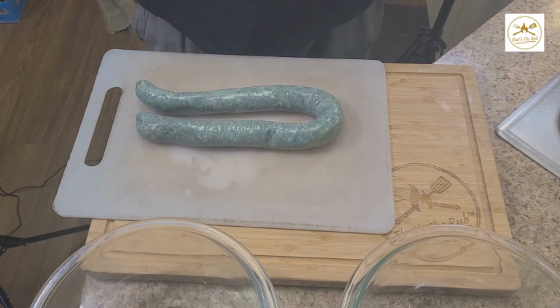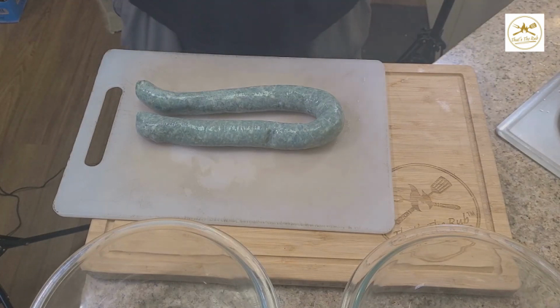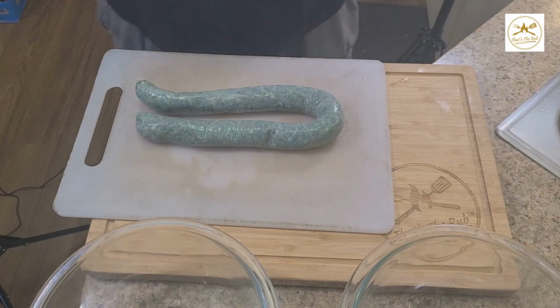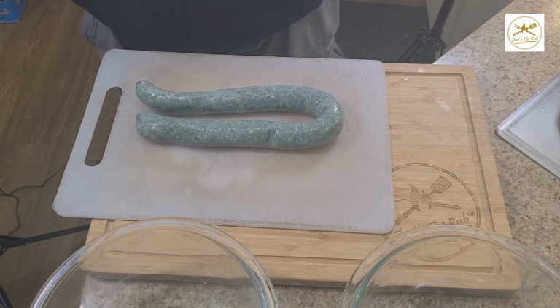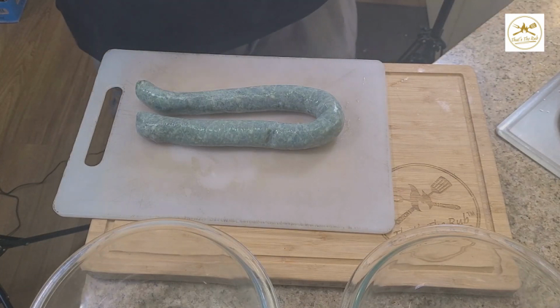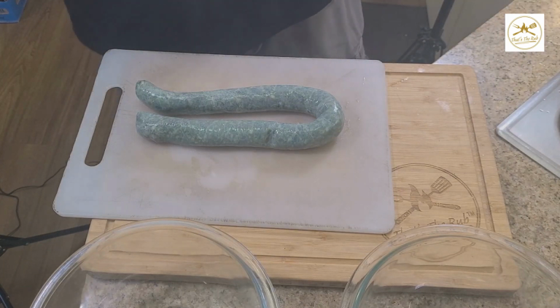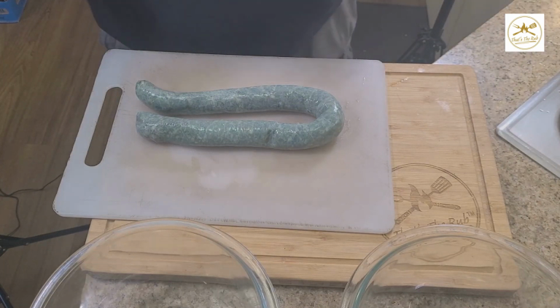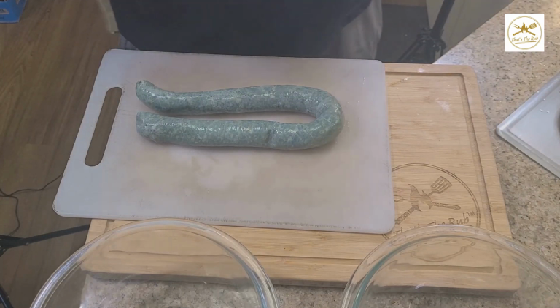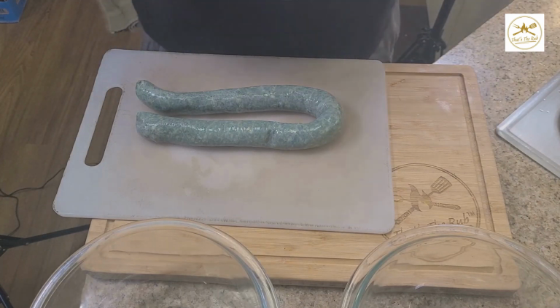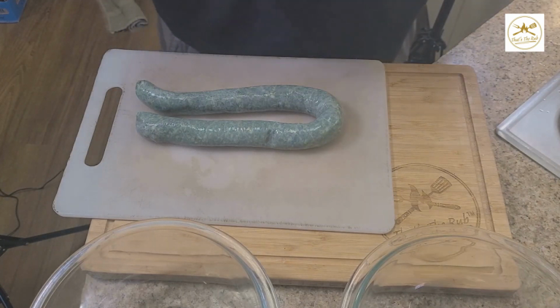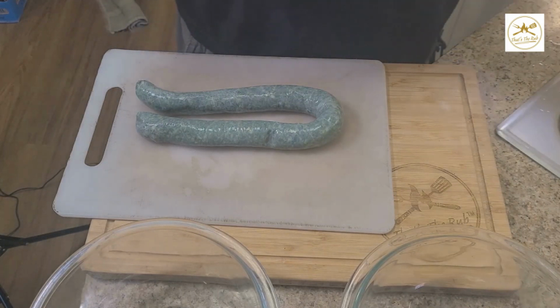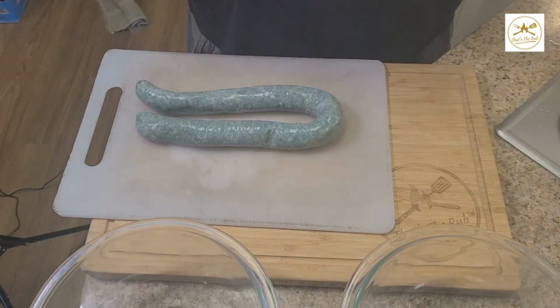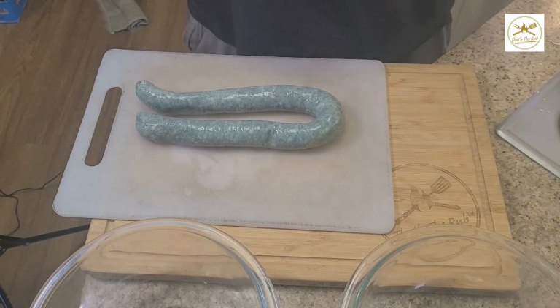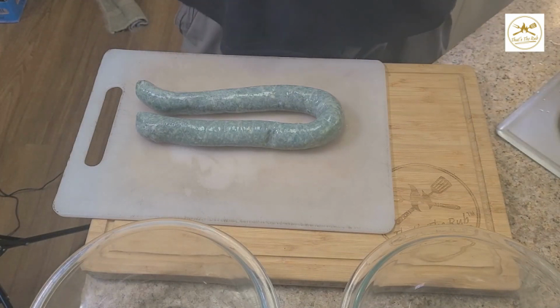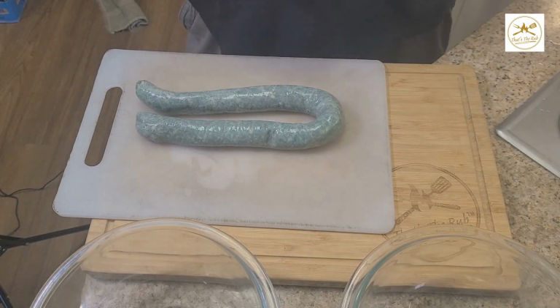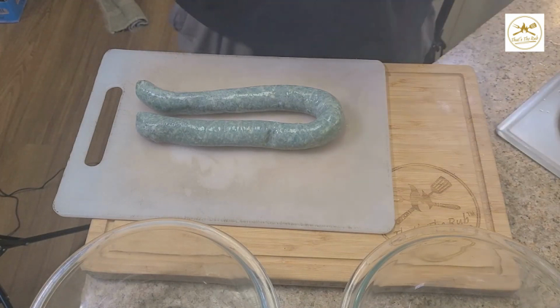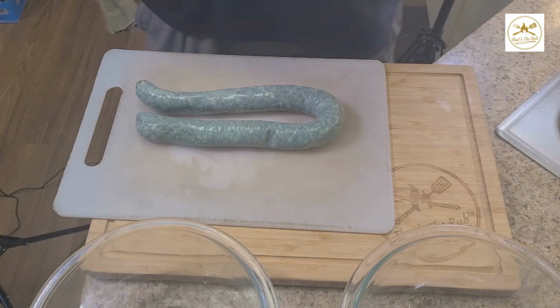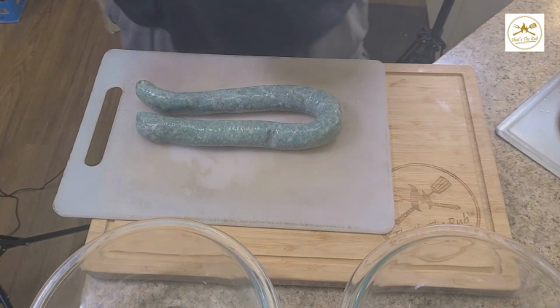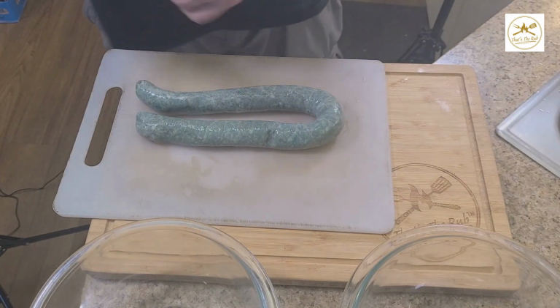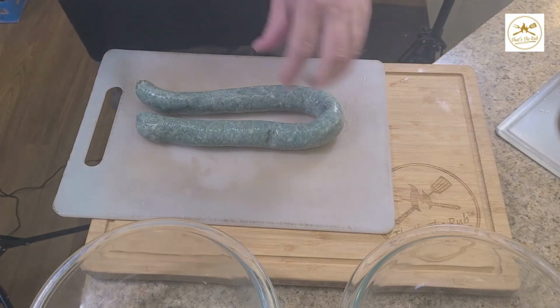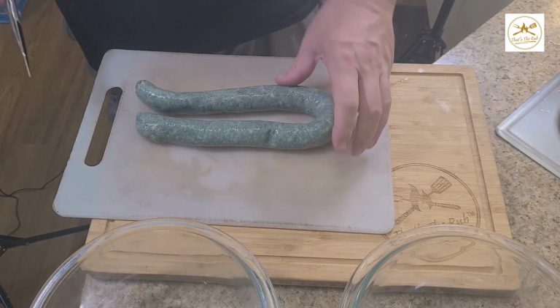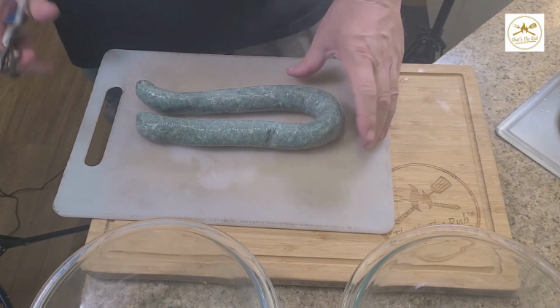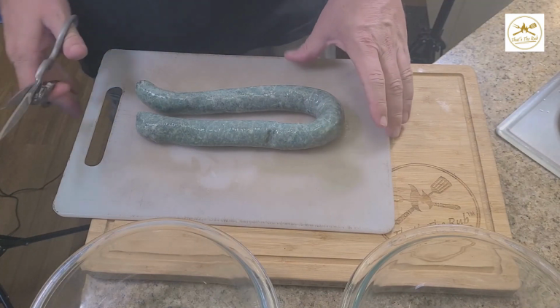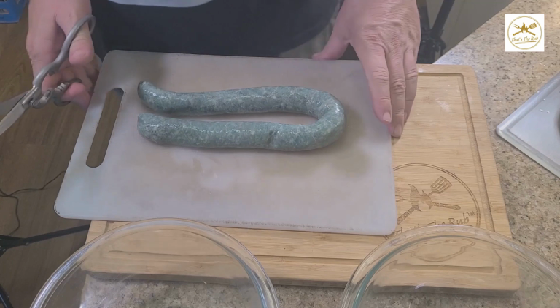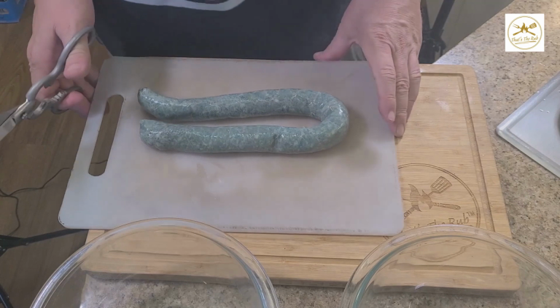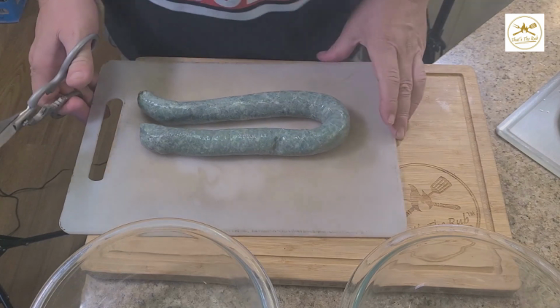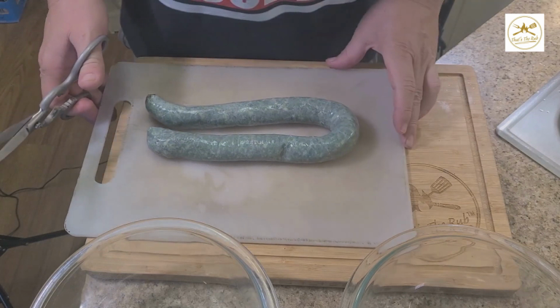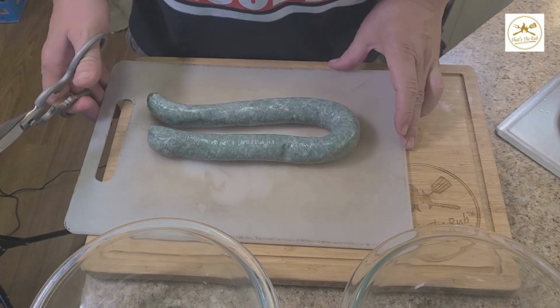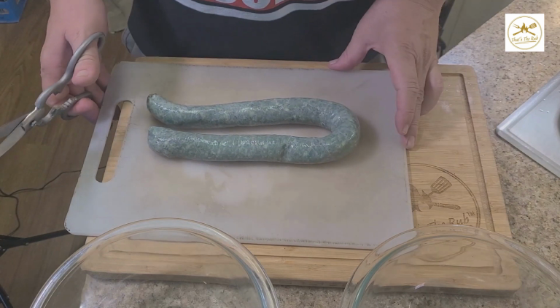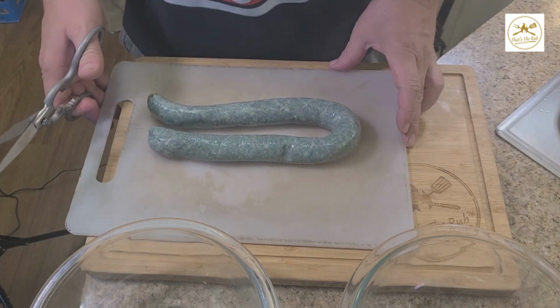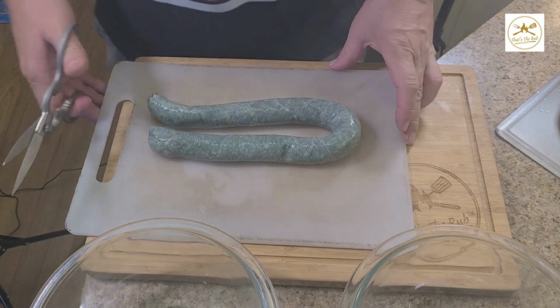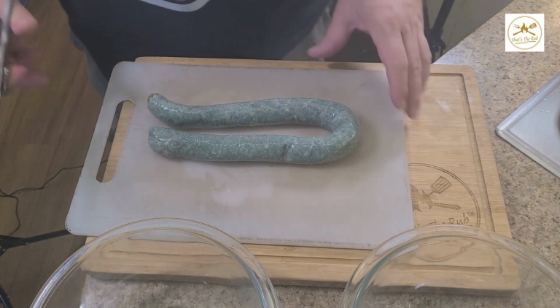Hey, welcome back to Let's Eat with Russ. Today, we're going to make green chorizo and potato tacos.